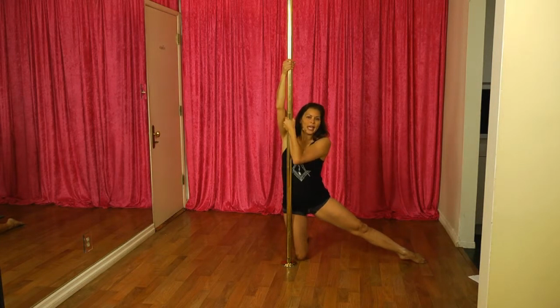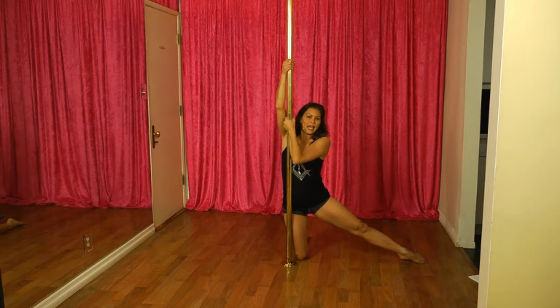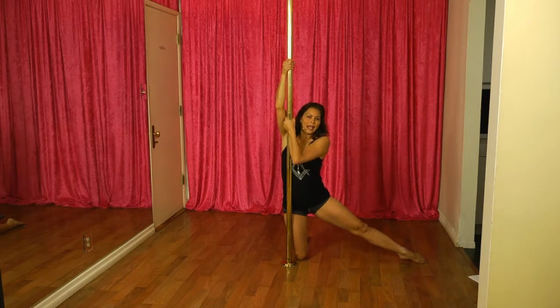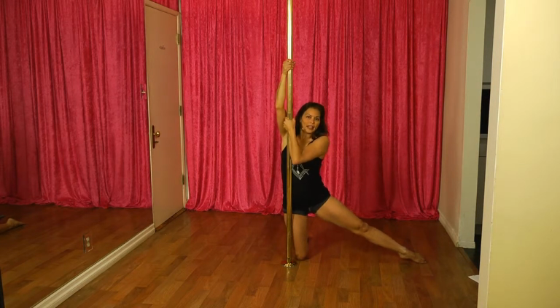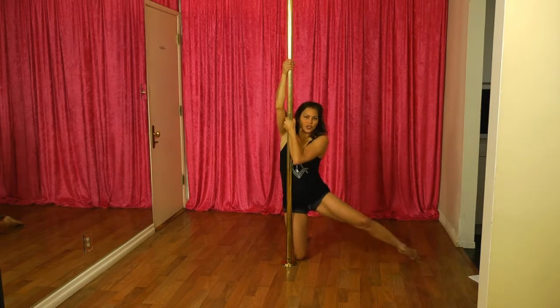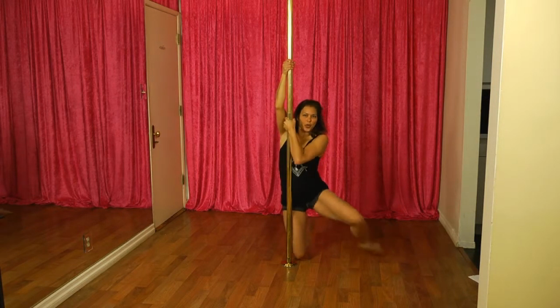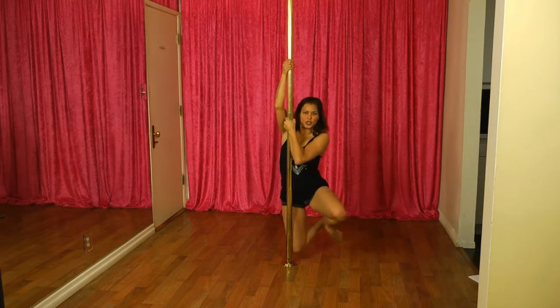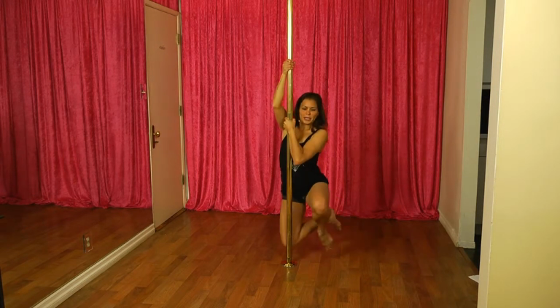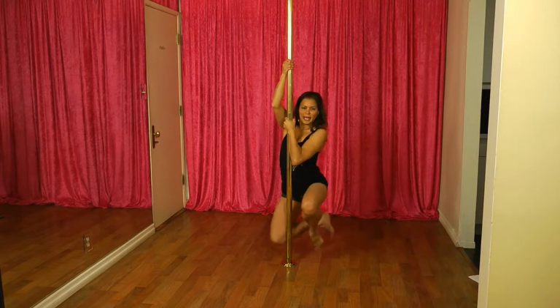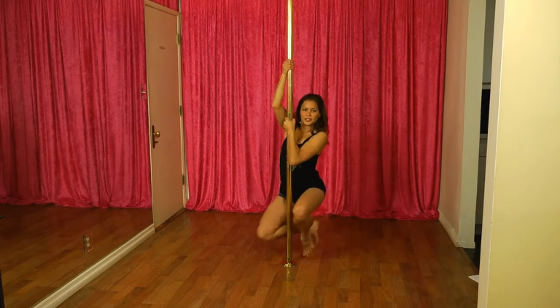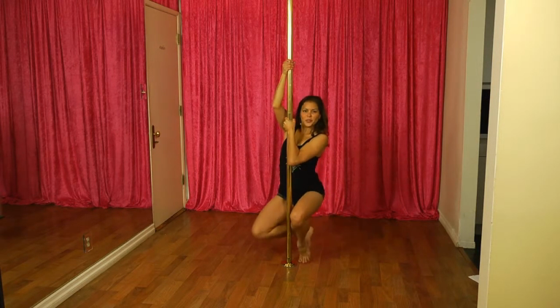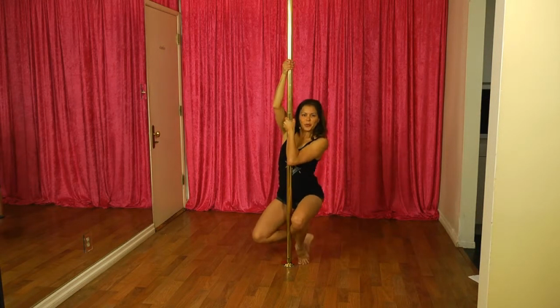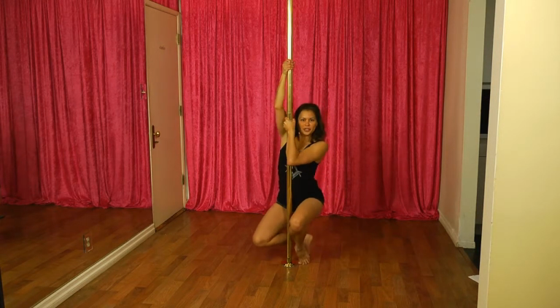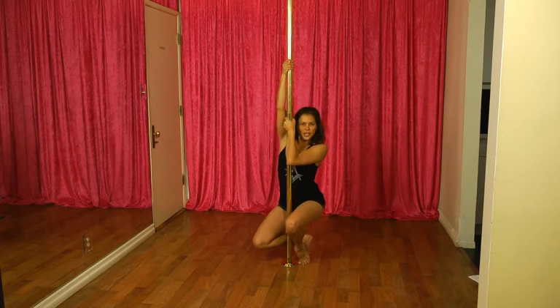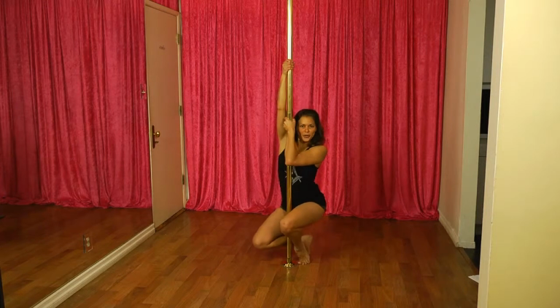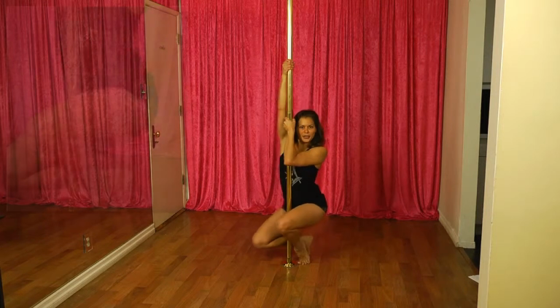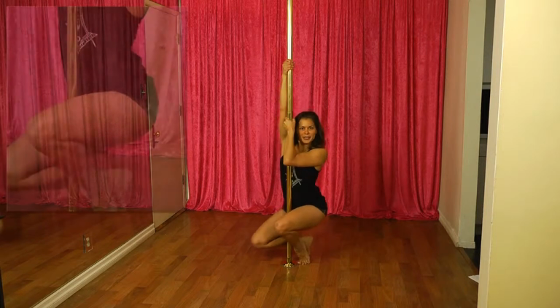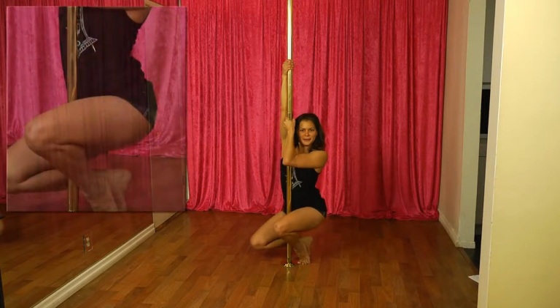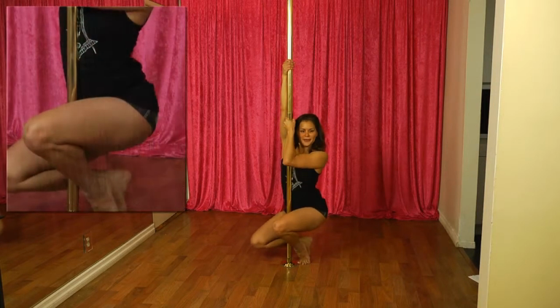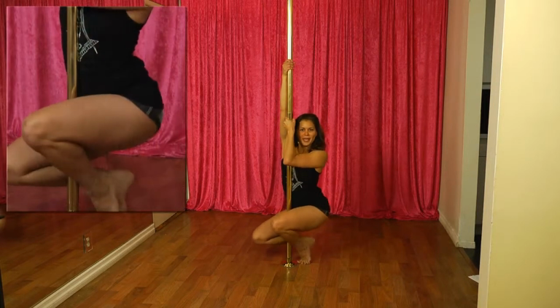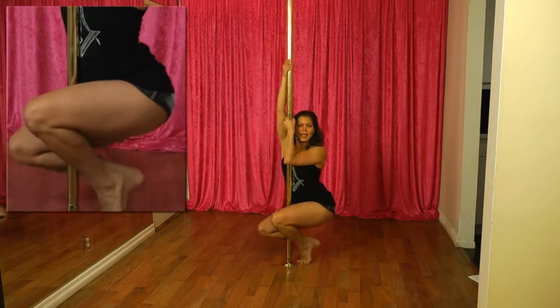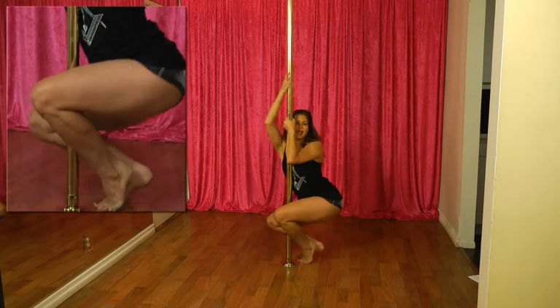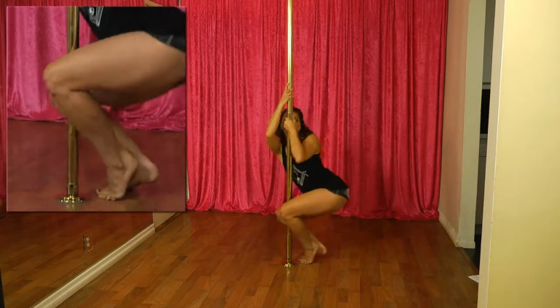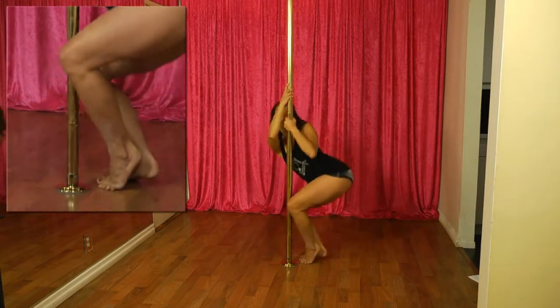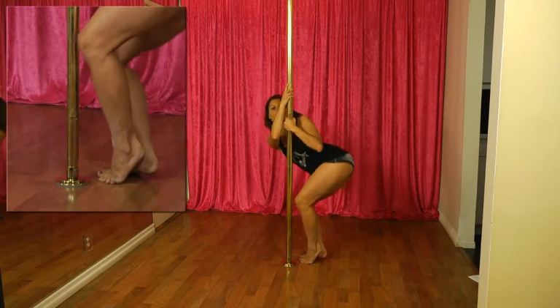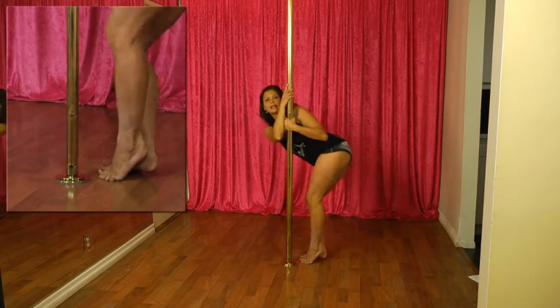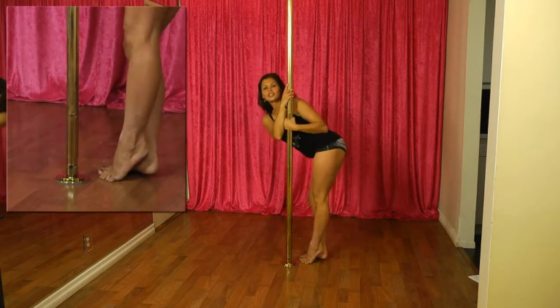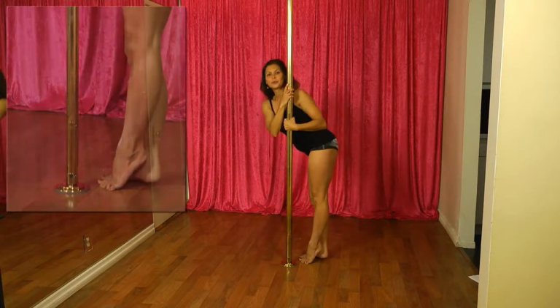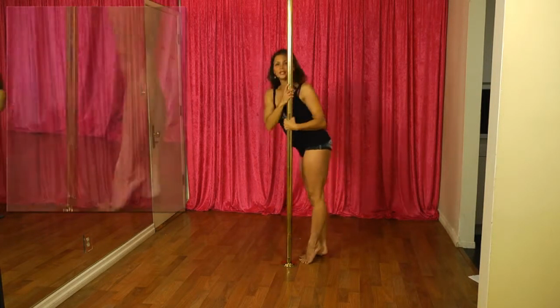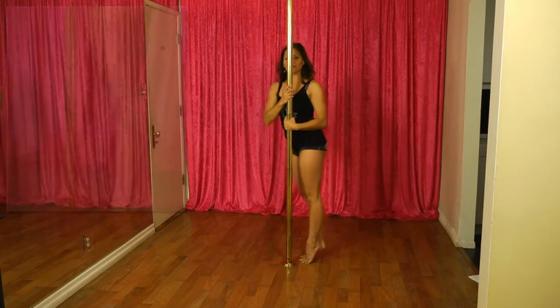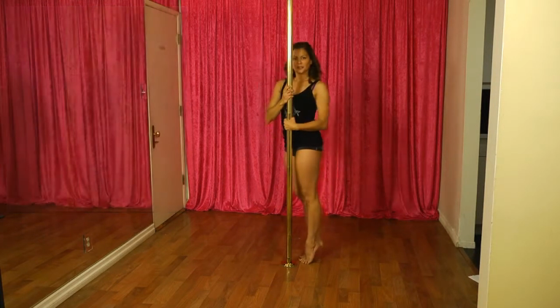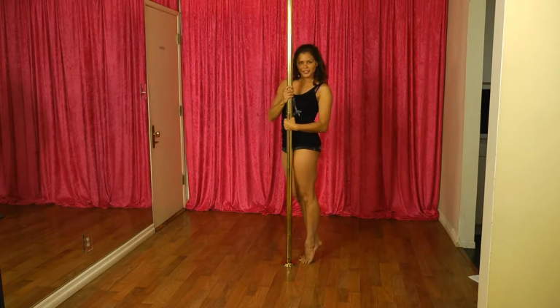And then you're going to land with your toes, and then place your booty up first.